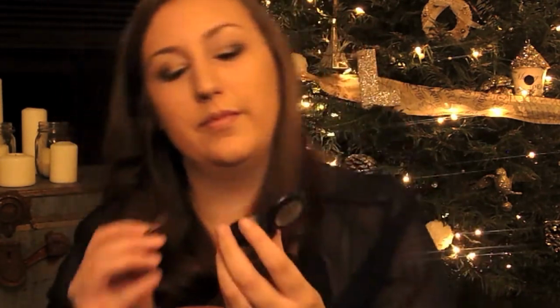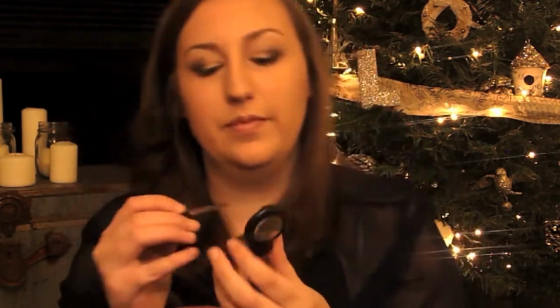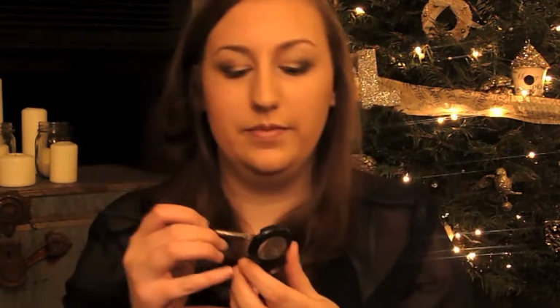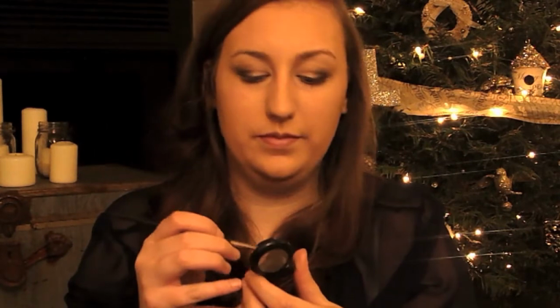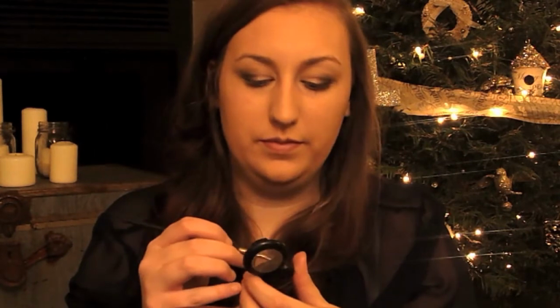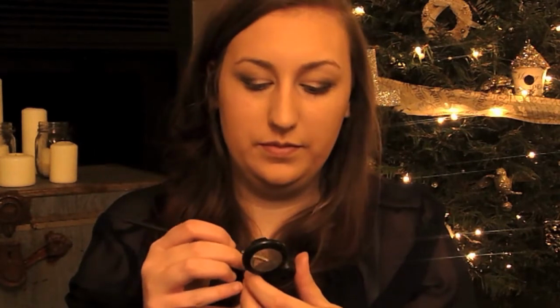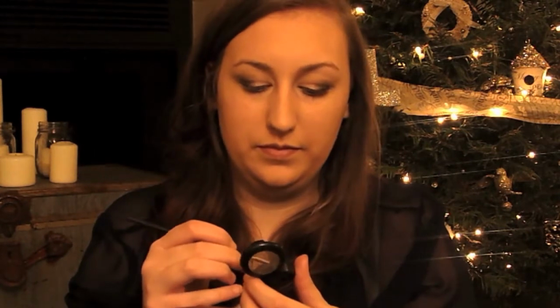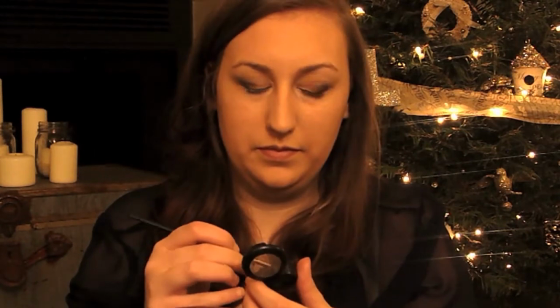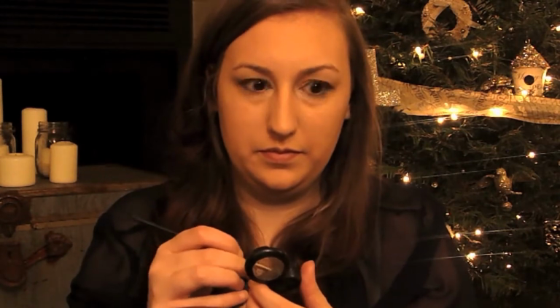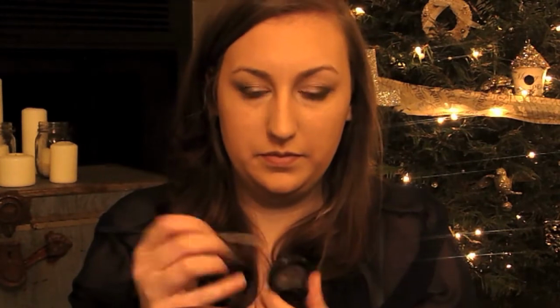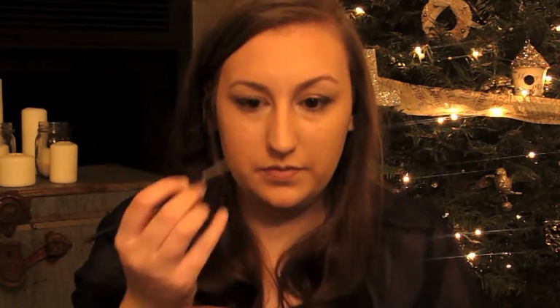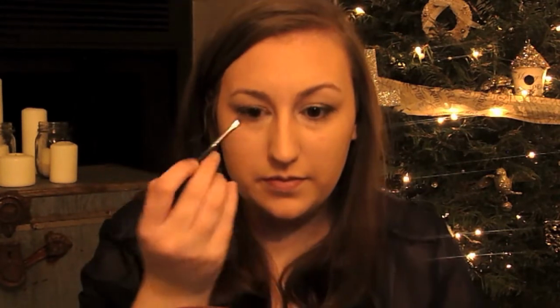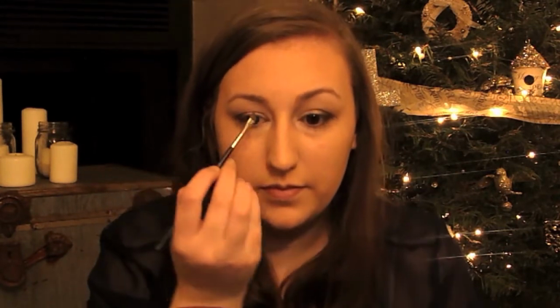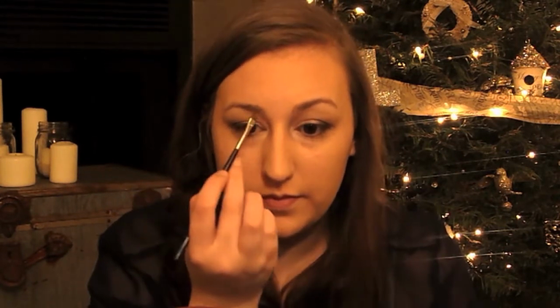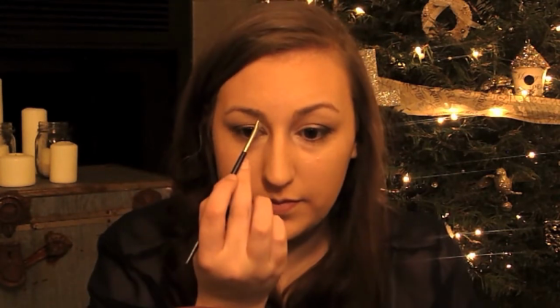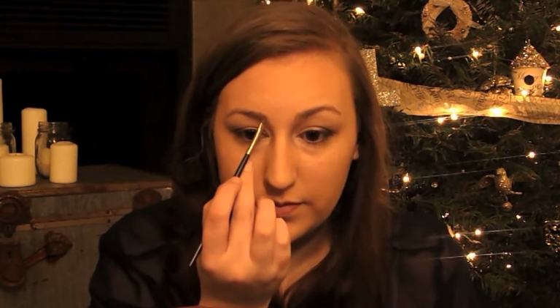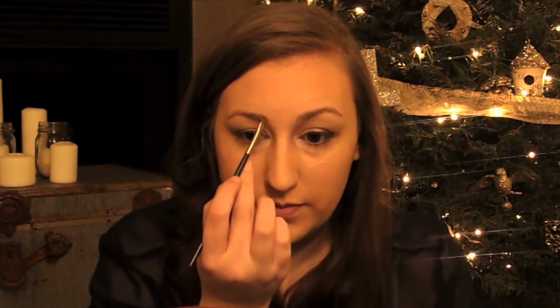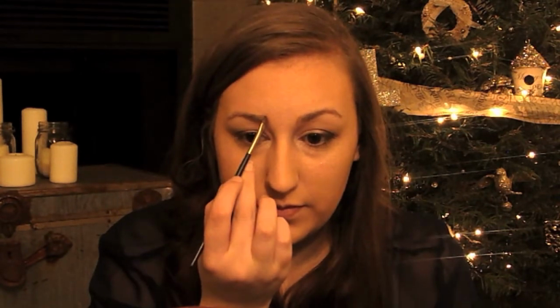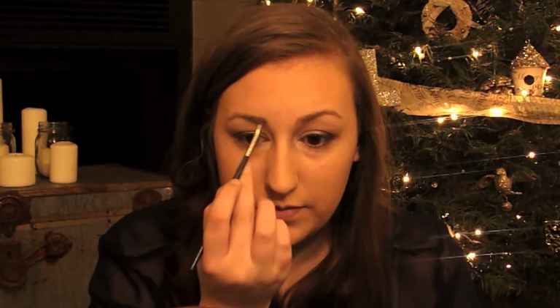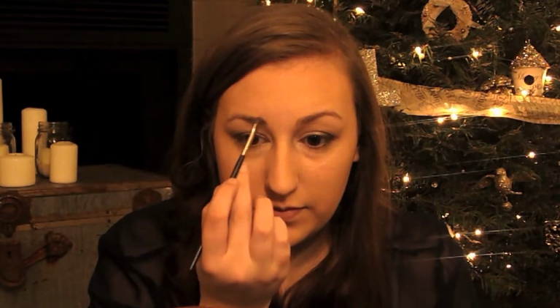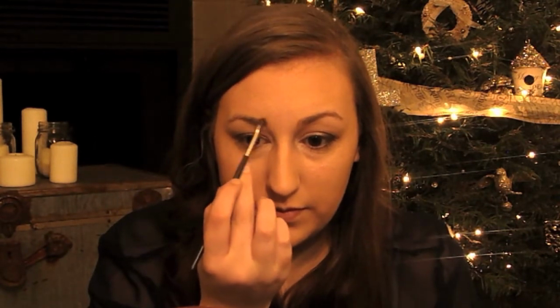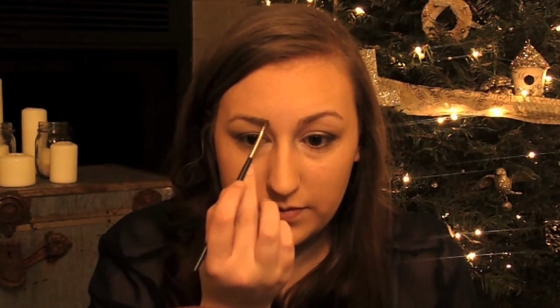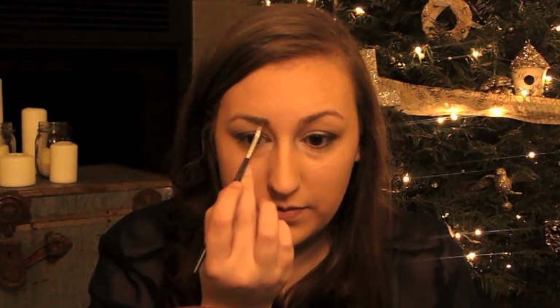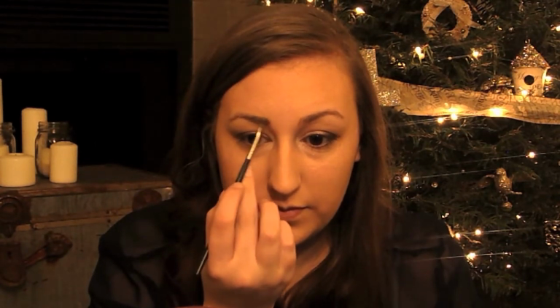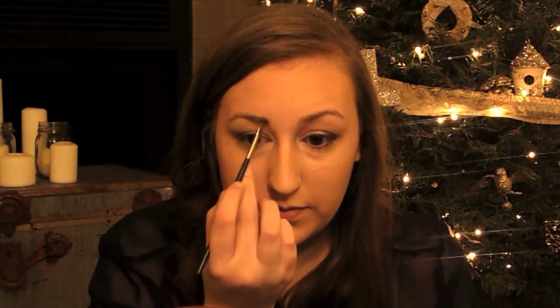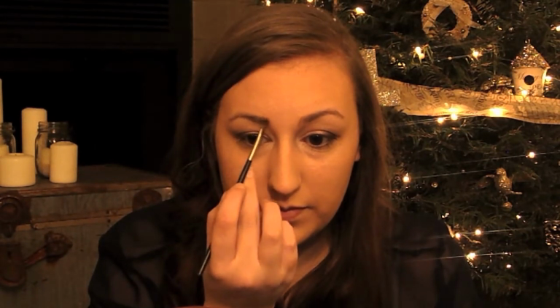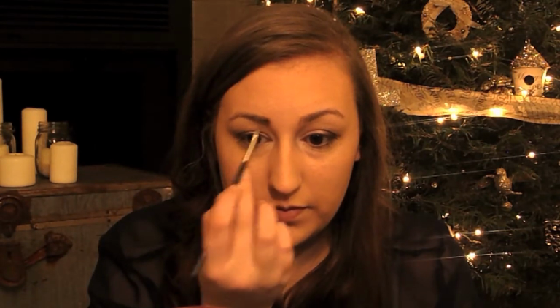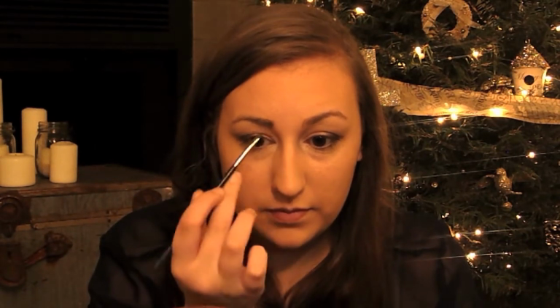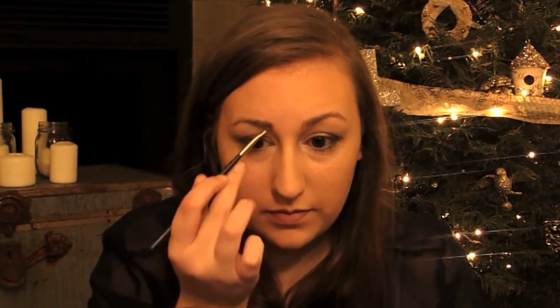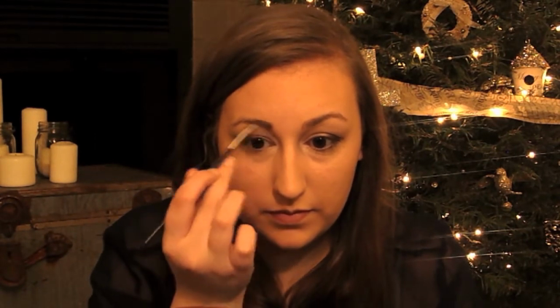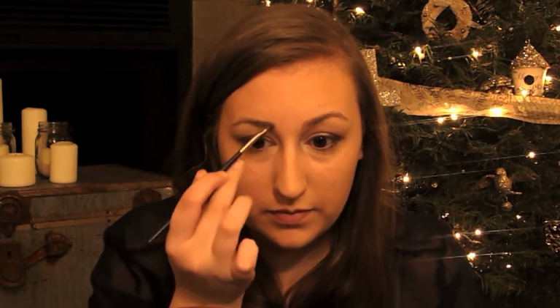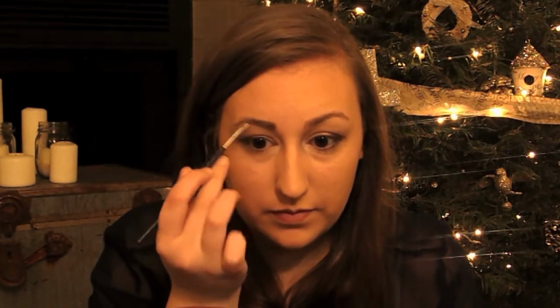Using the color Charcoal Brown, which is a MAC eyeshadow, and my angled brush, I'm going to fill in my brows.